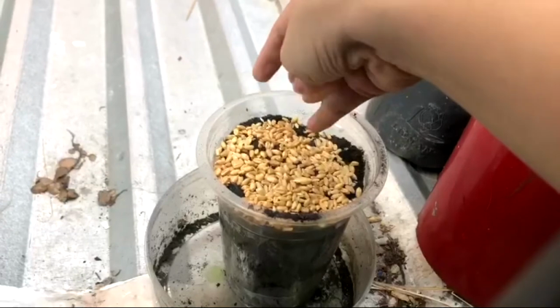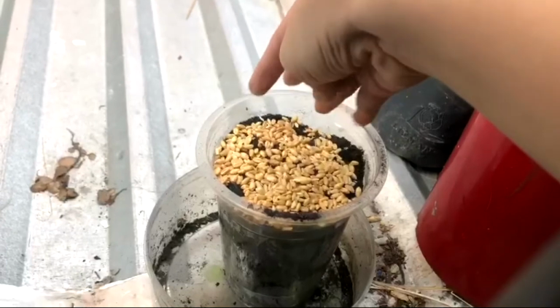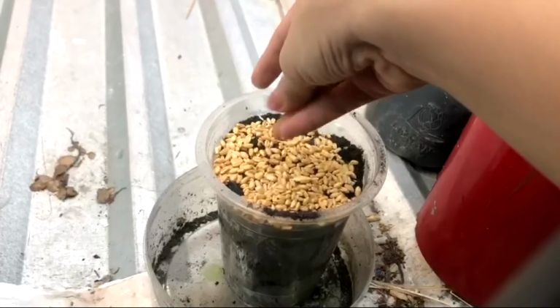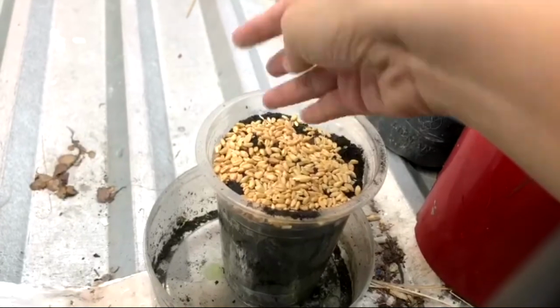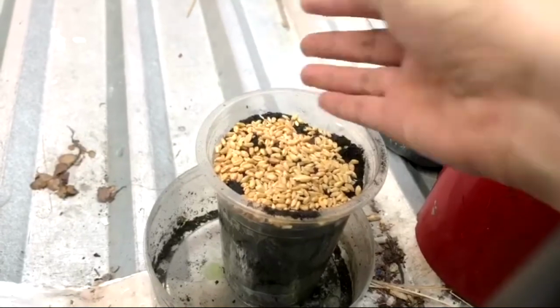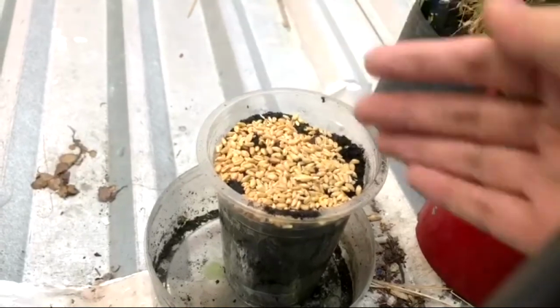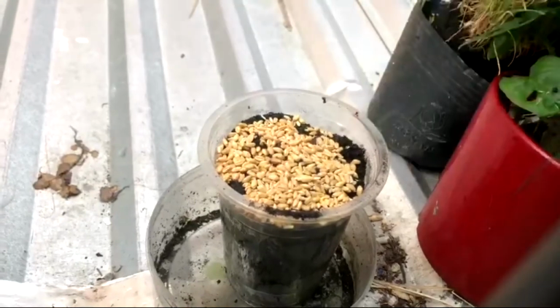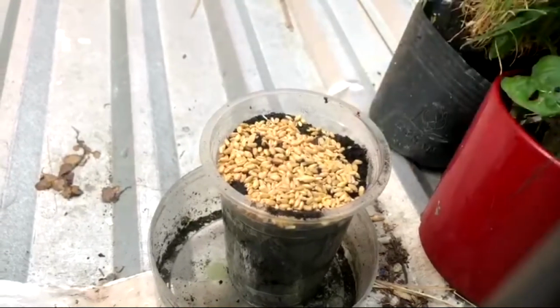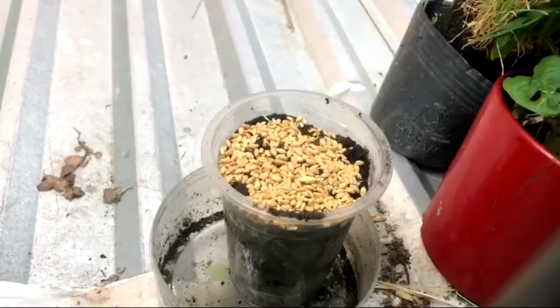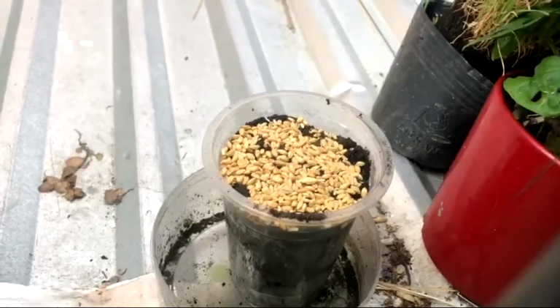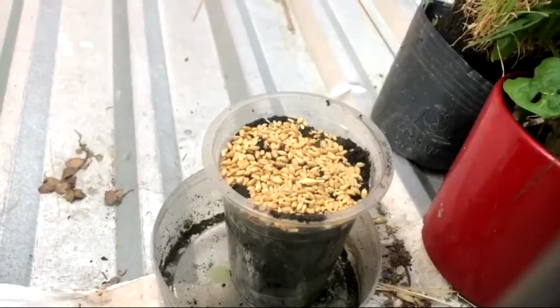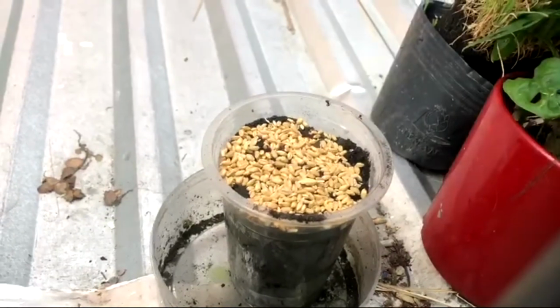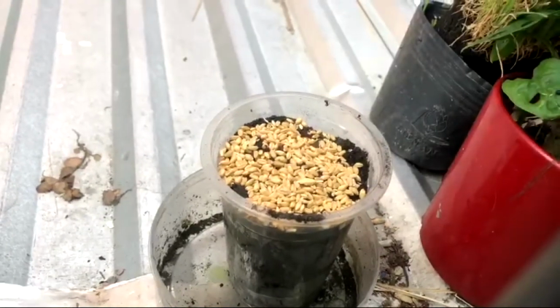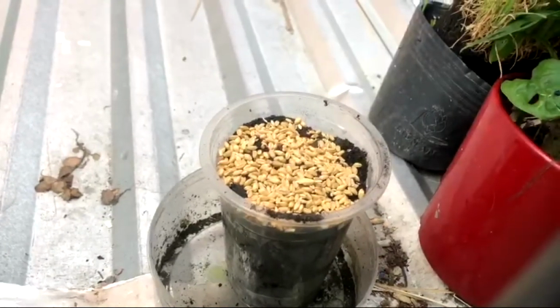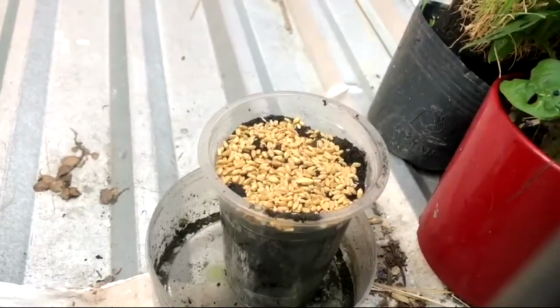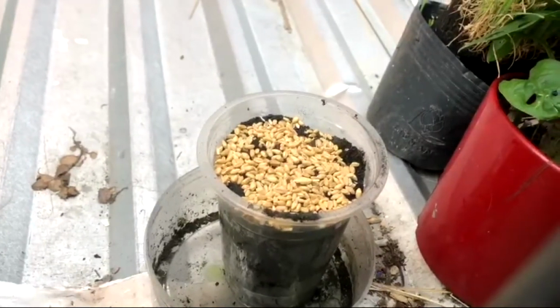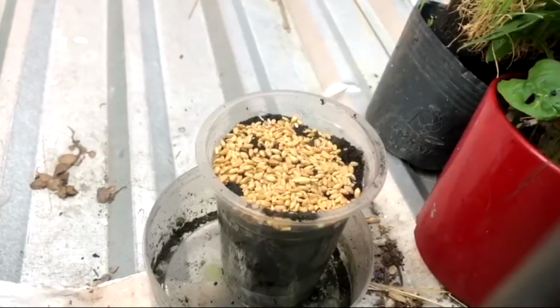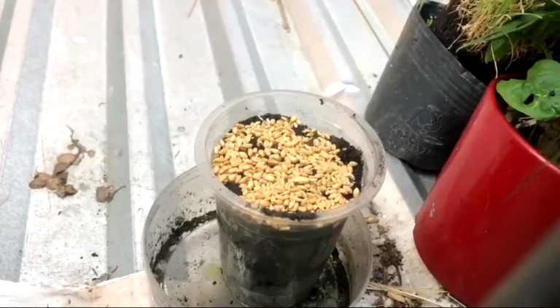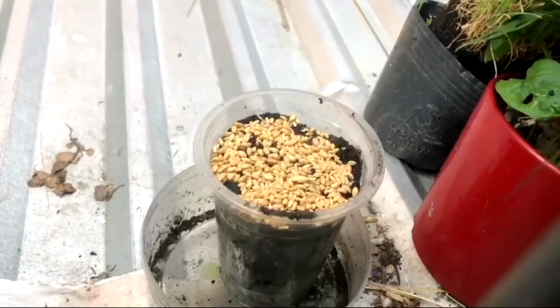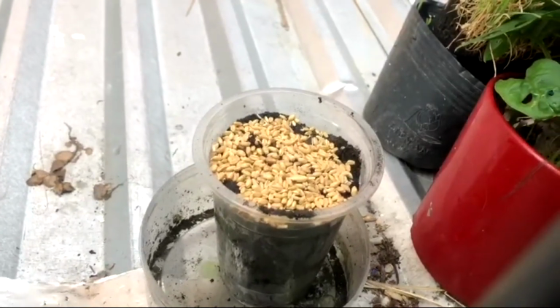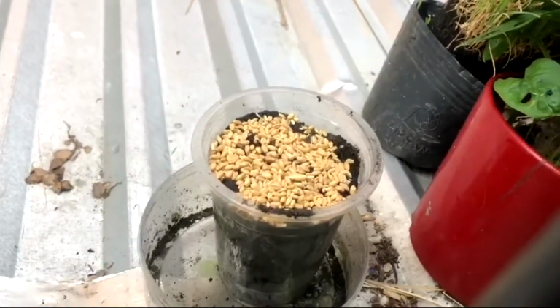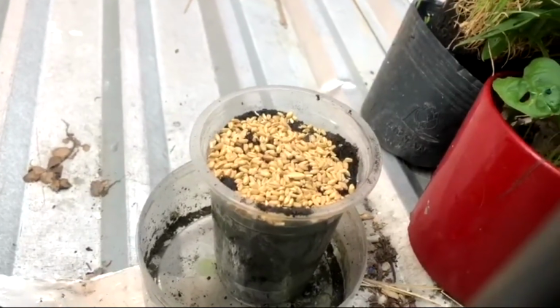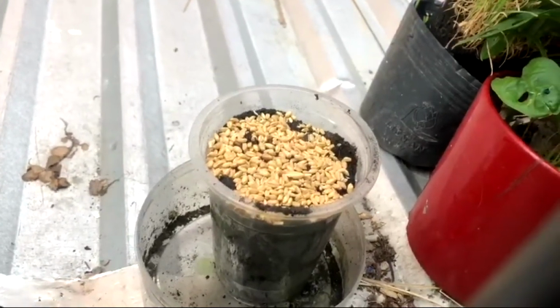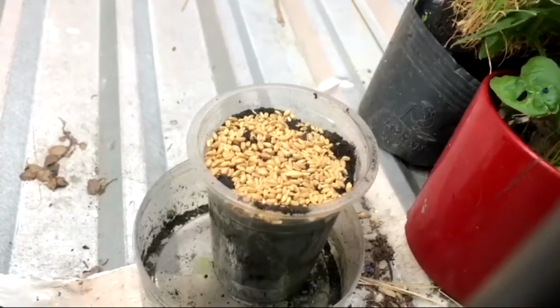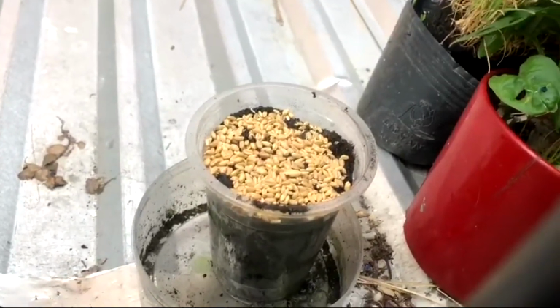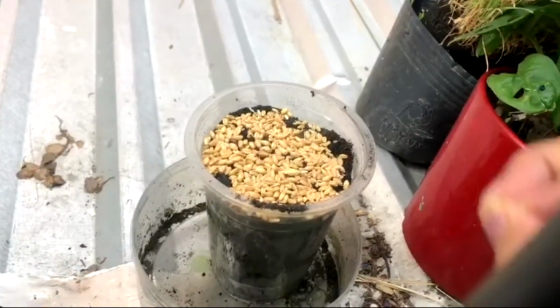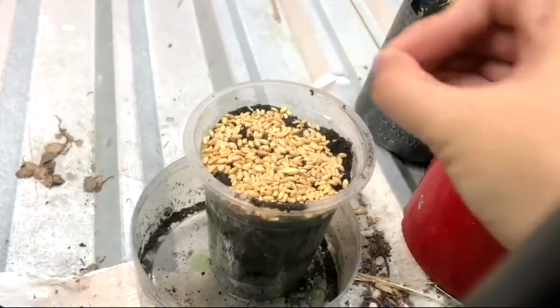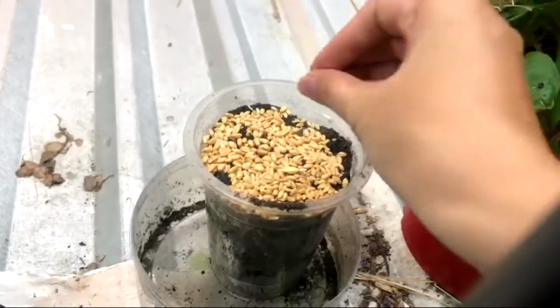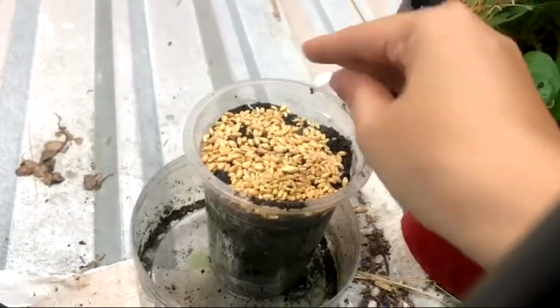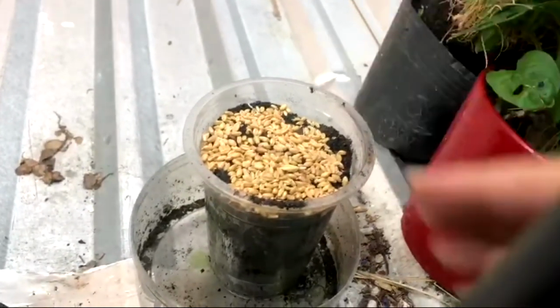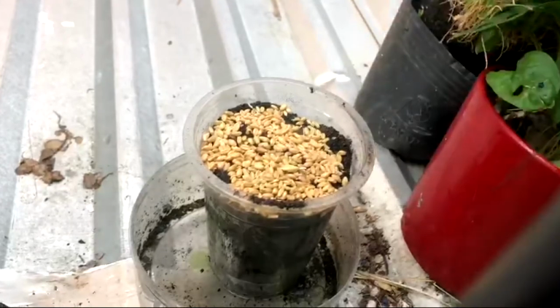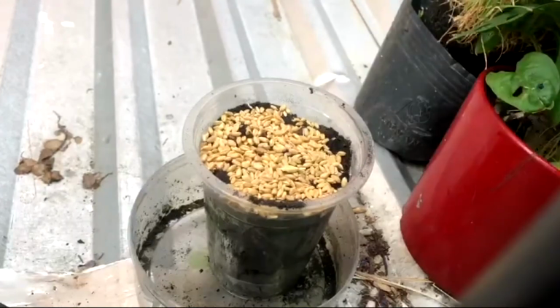Just take a handful of the seeds and spread them on top of the soil. It's really easy.